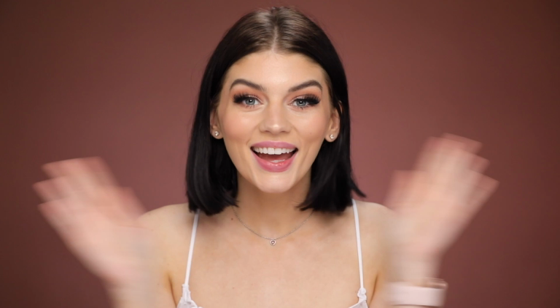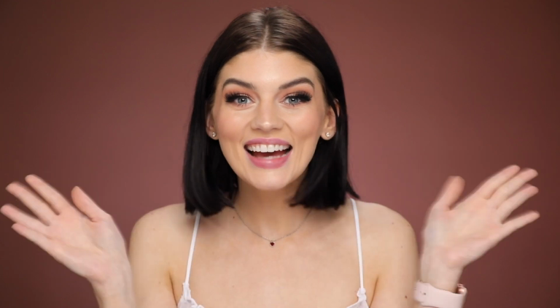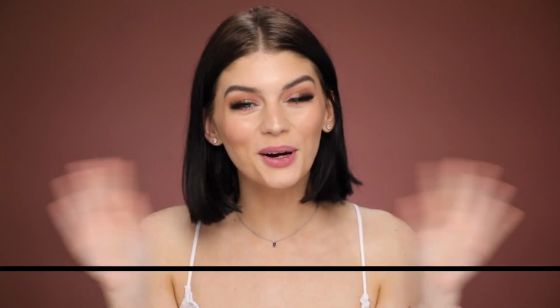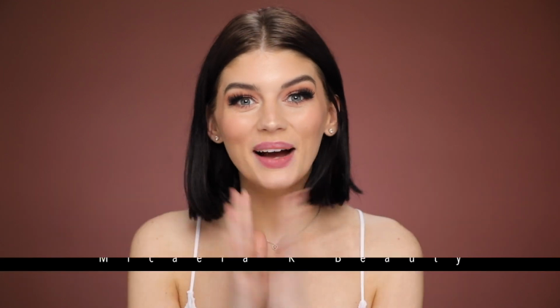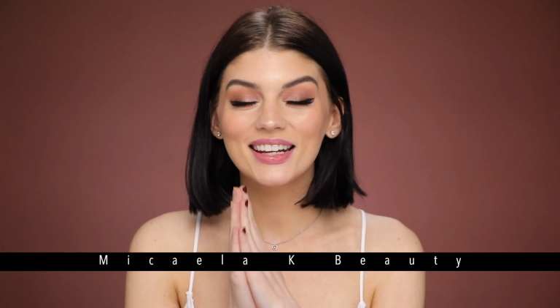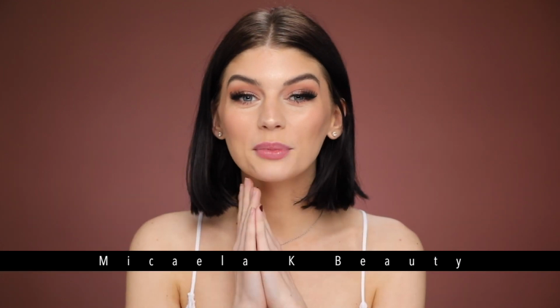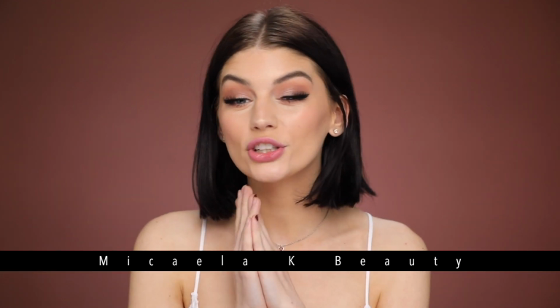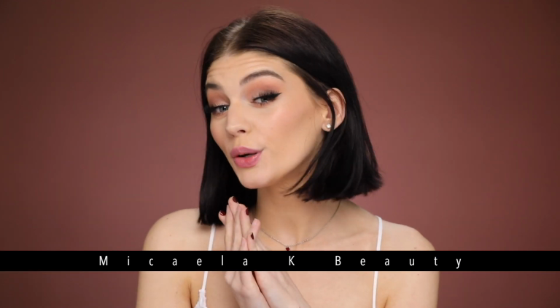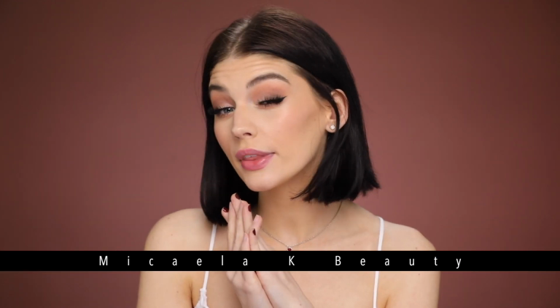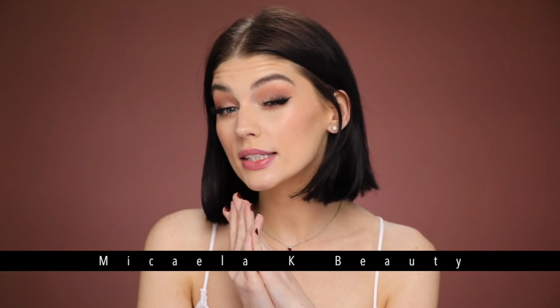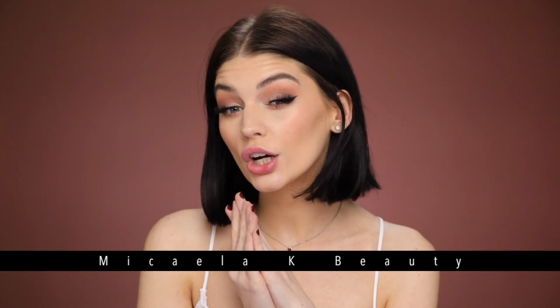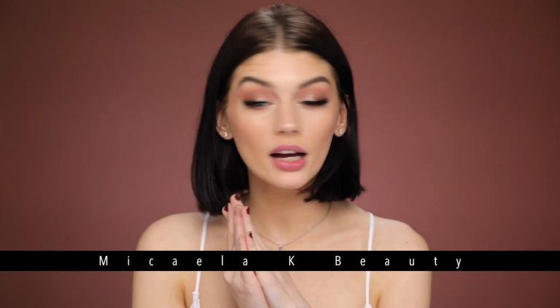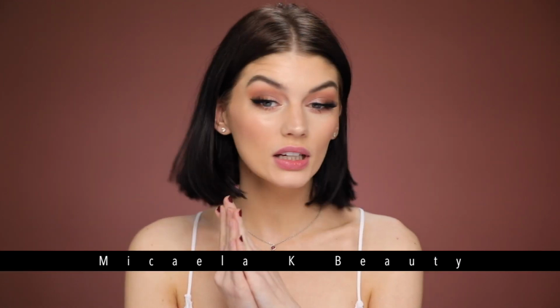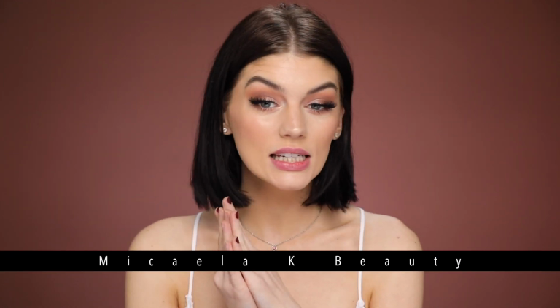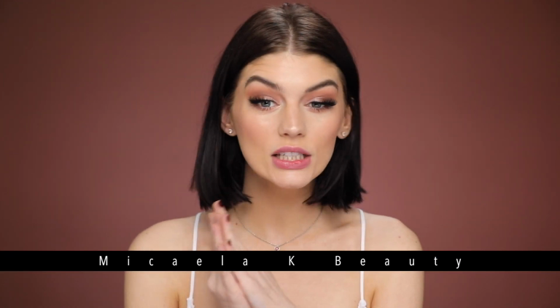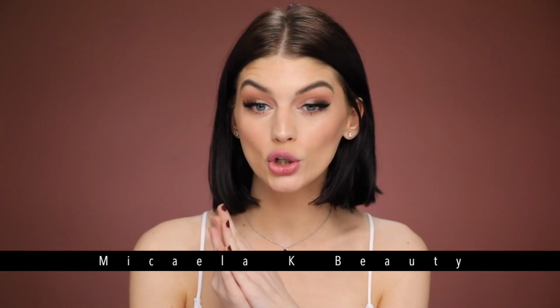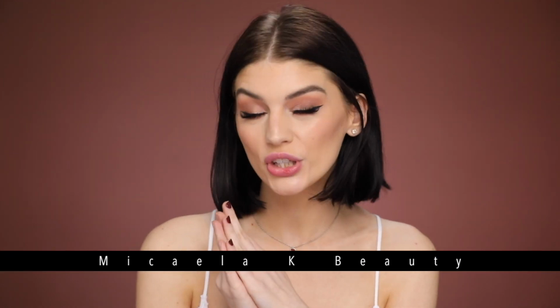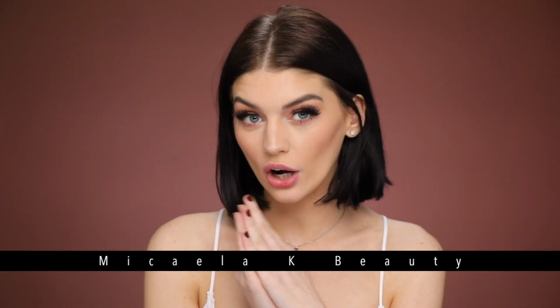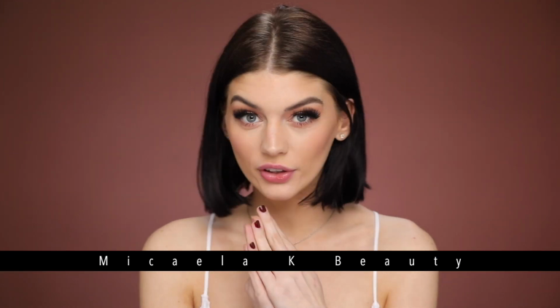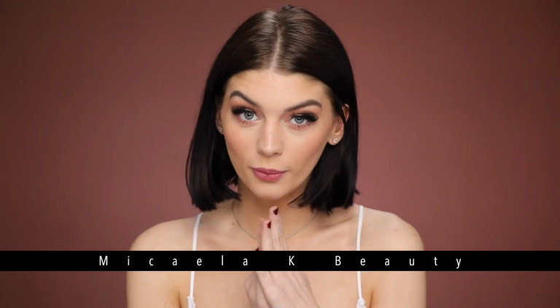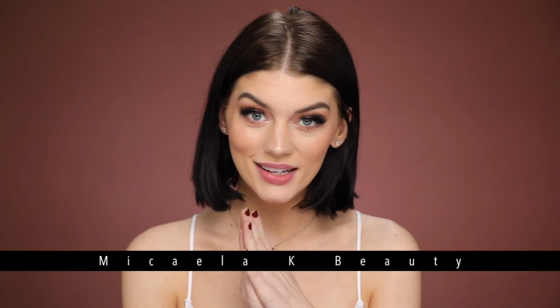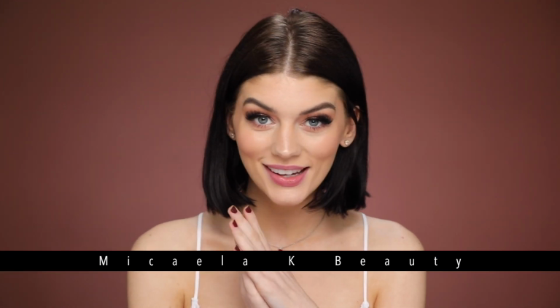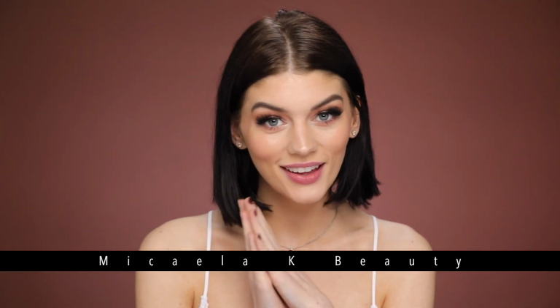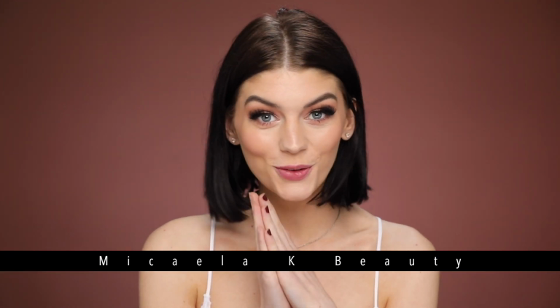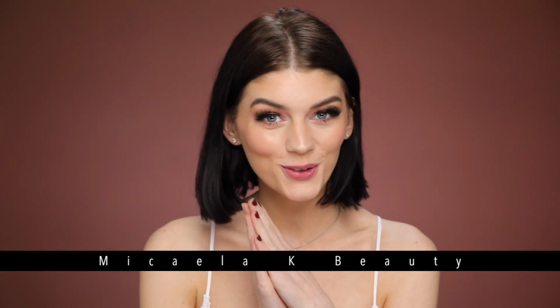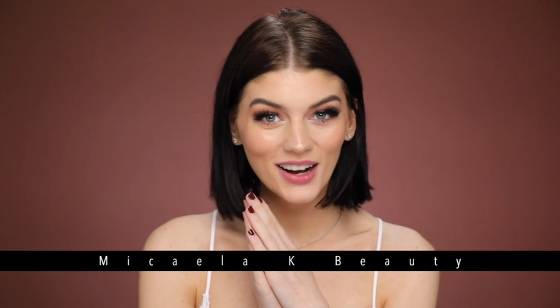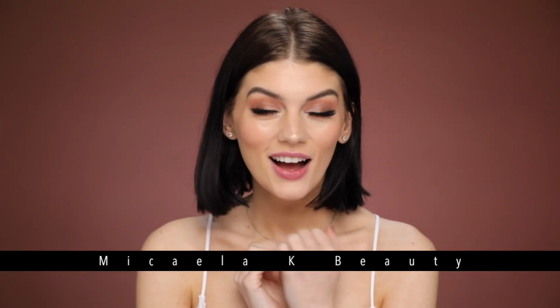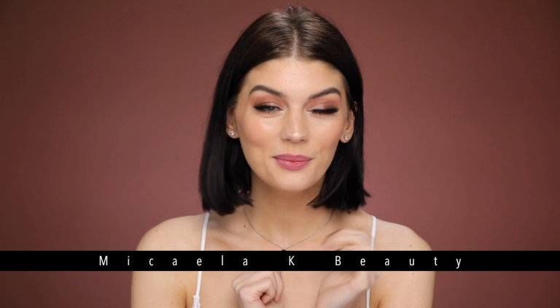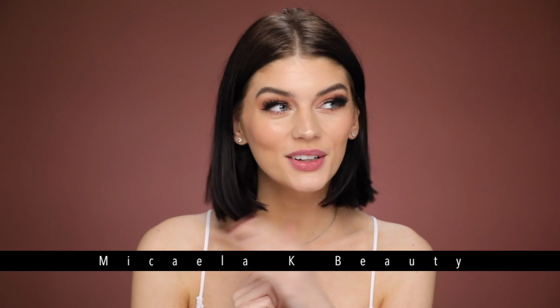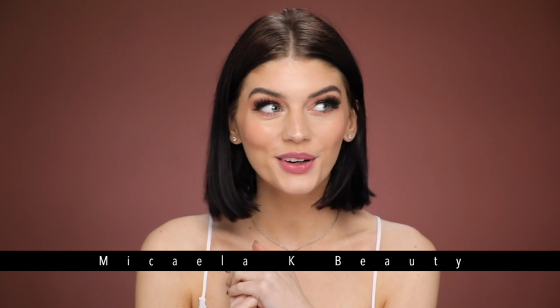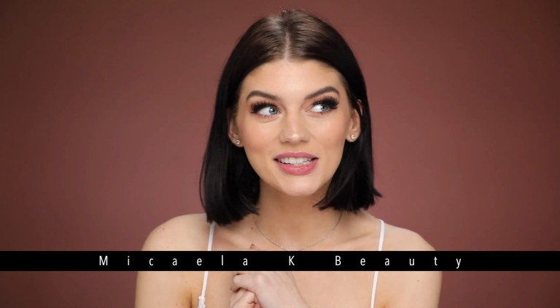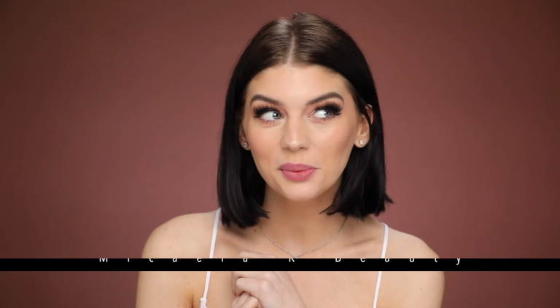Hey guys, welcome back today. I'm going to show you this look. I feel like it's super soft and romantic, like ooh, I'm like going on a date.